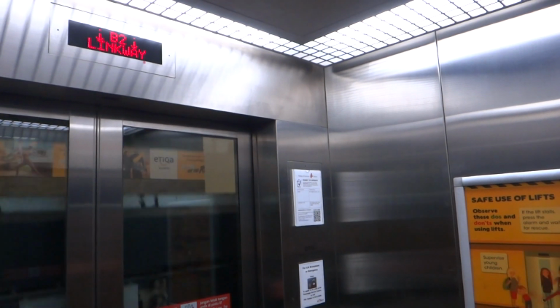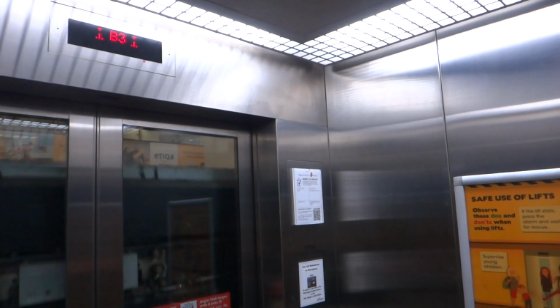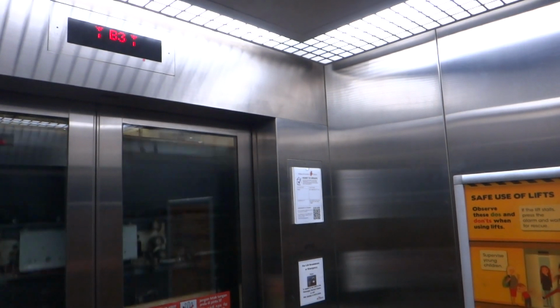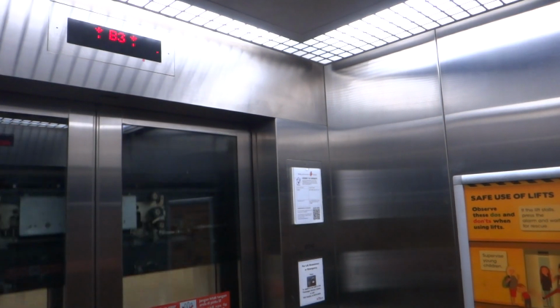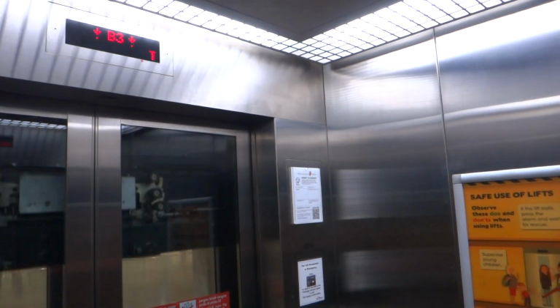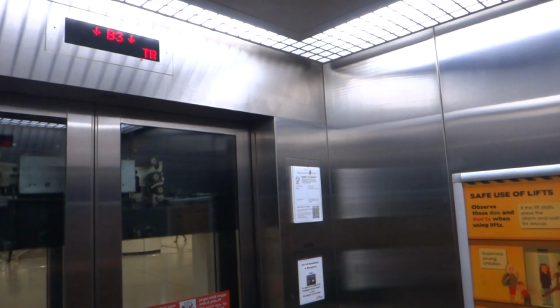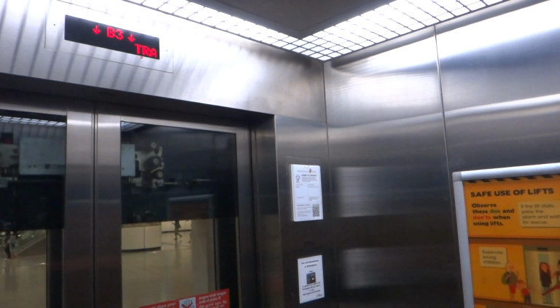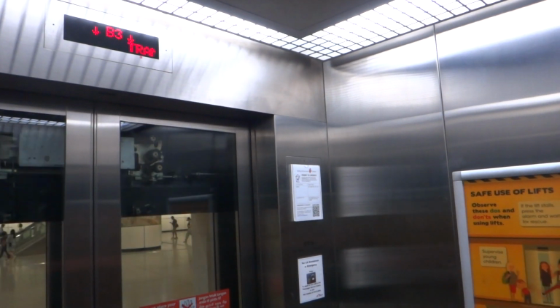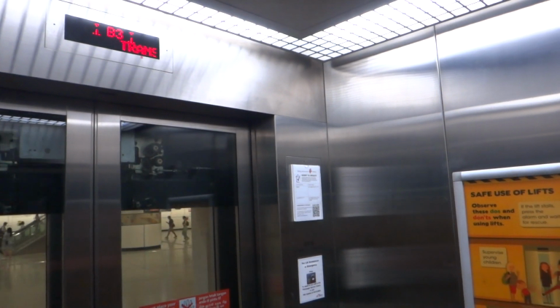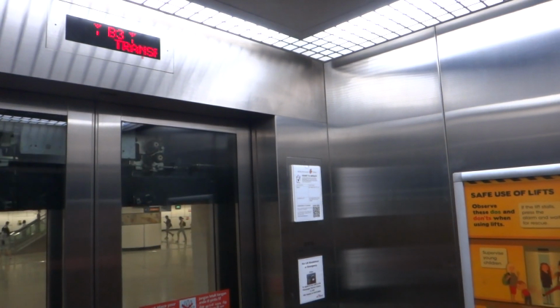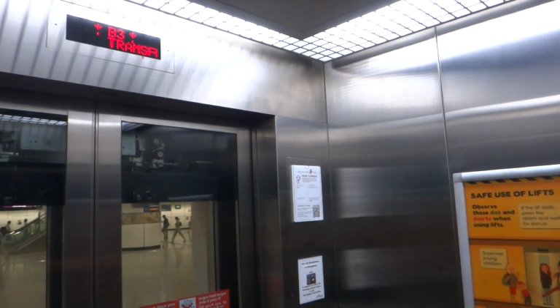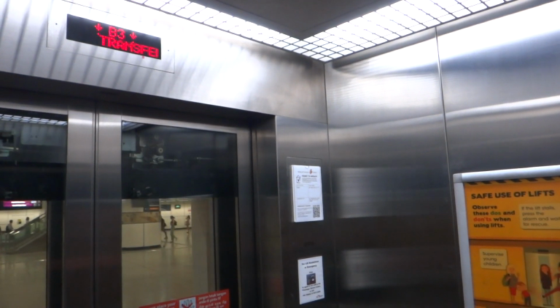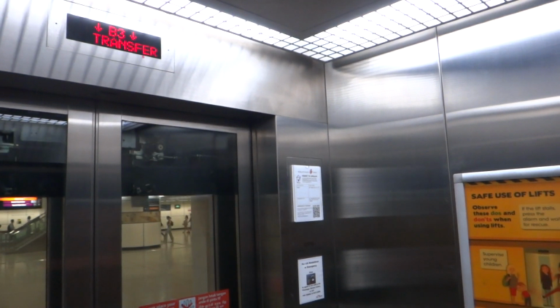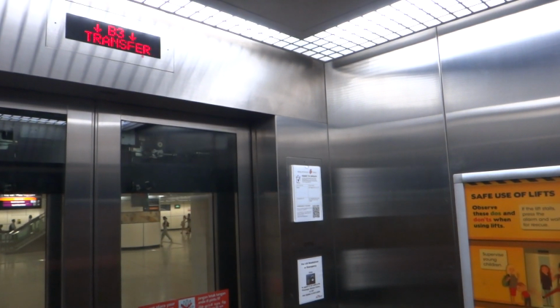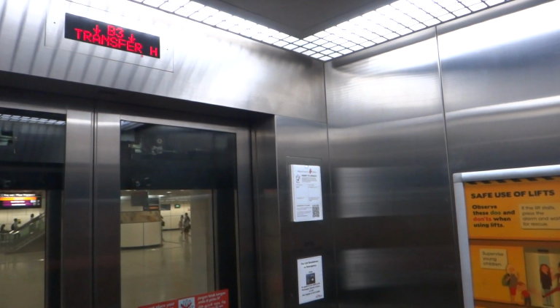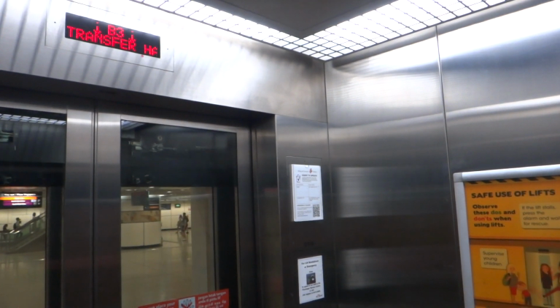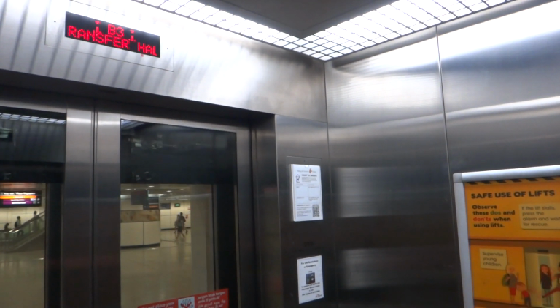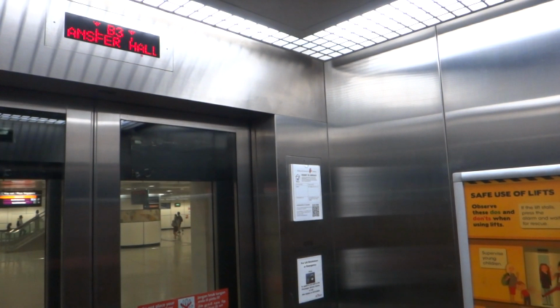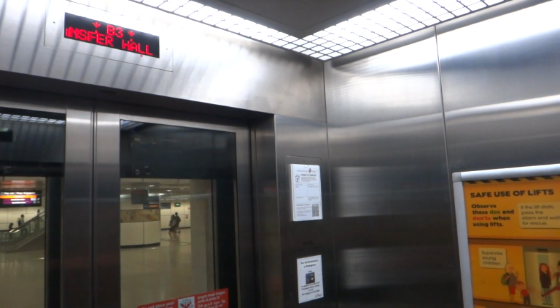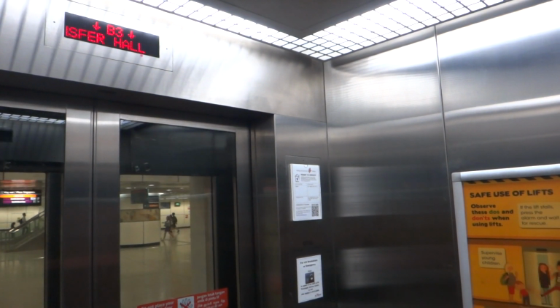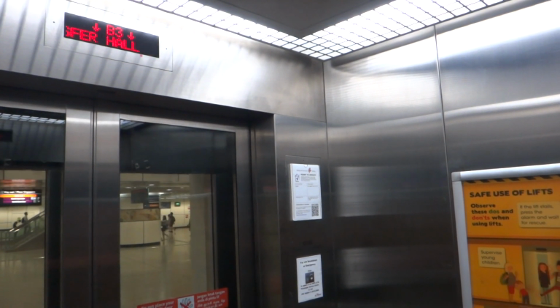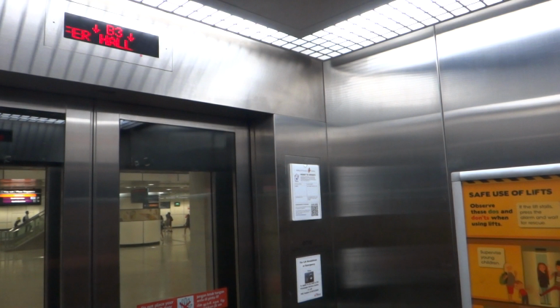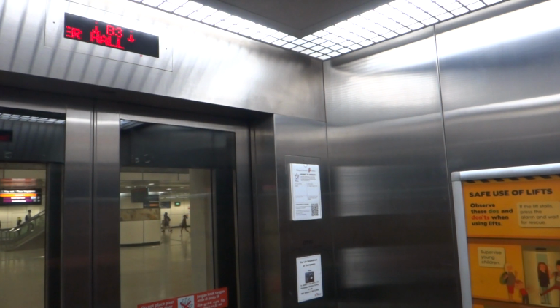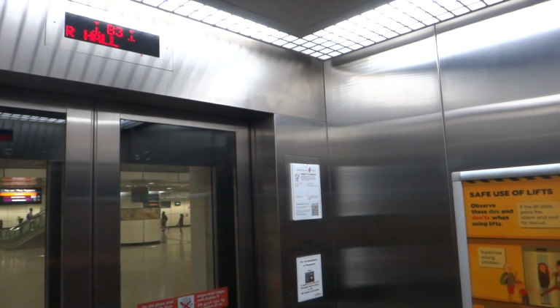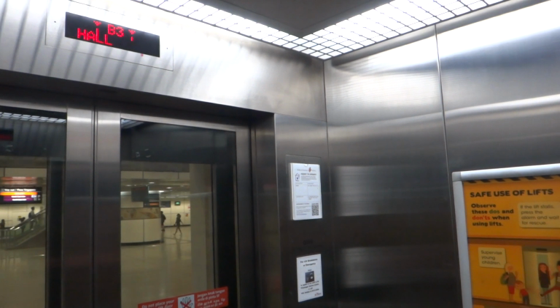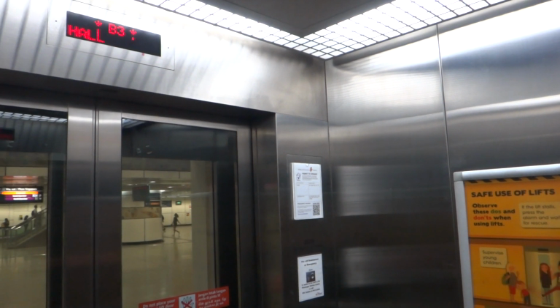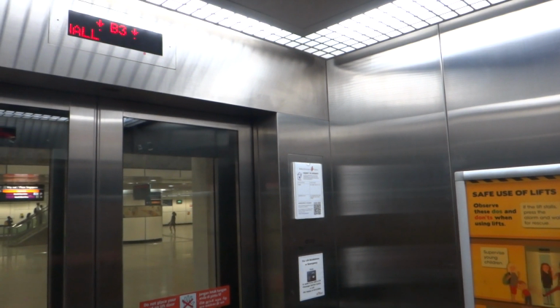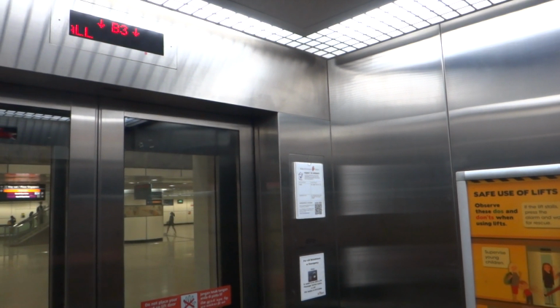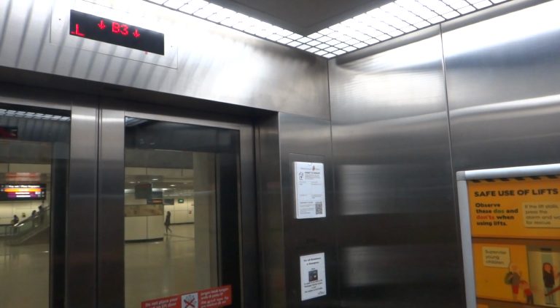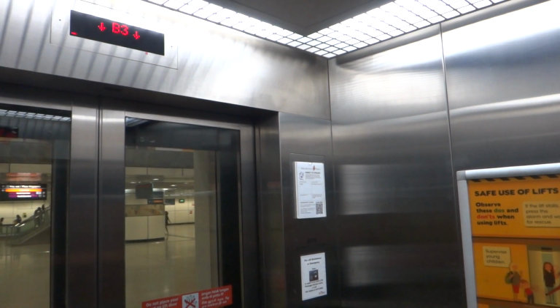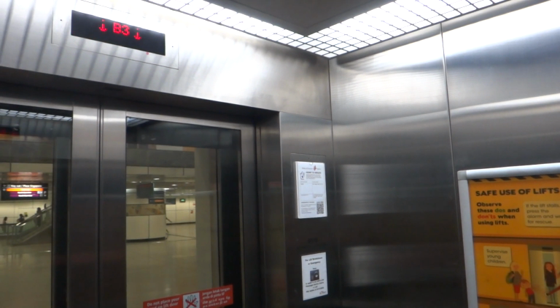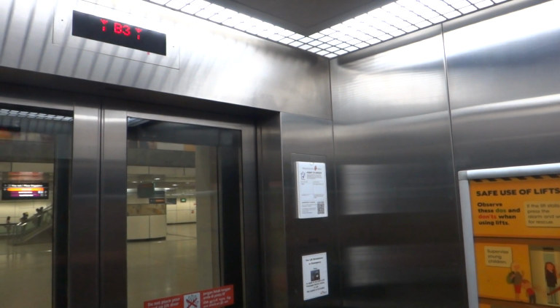Transfer hall level. Please change lift to proceed to North East Line.